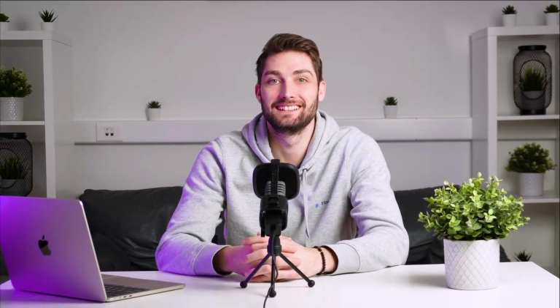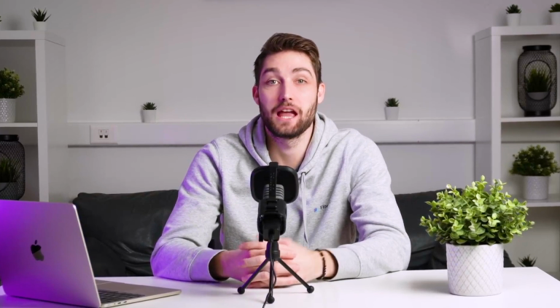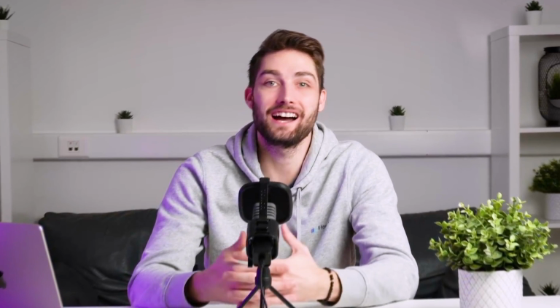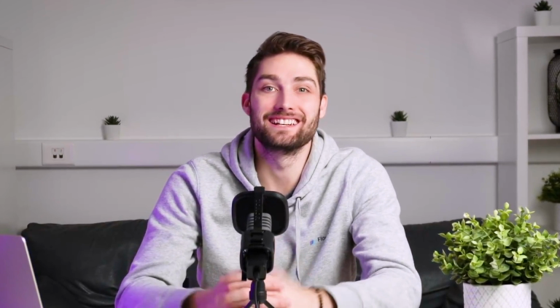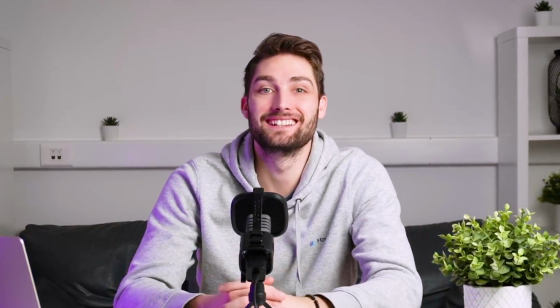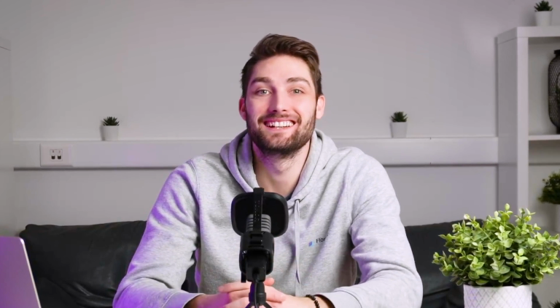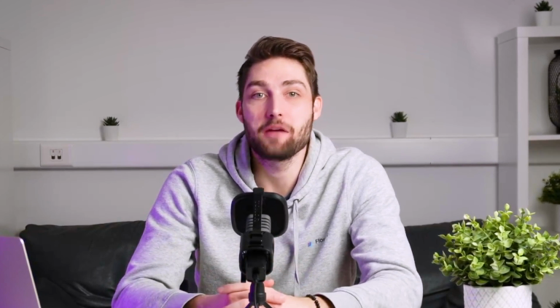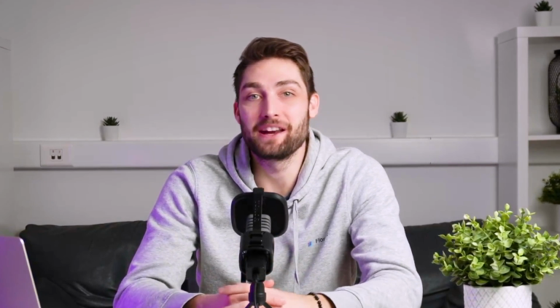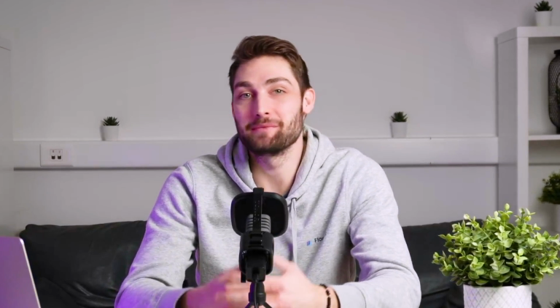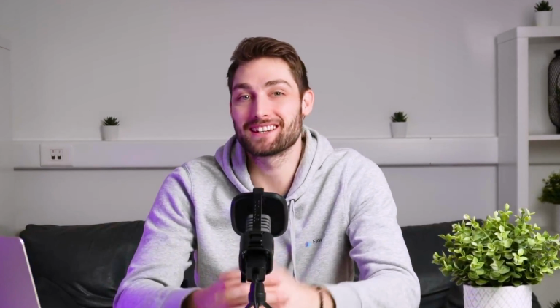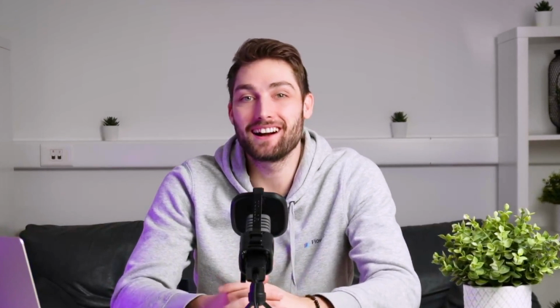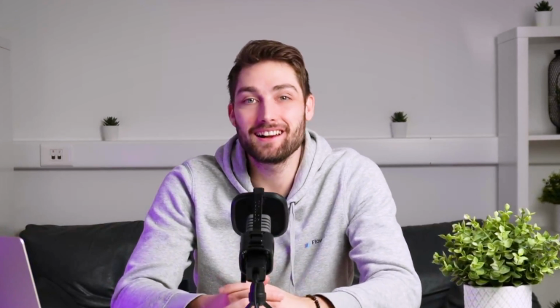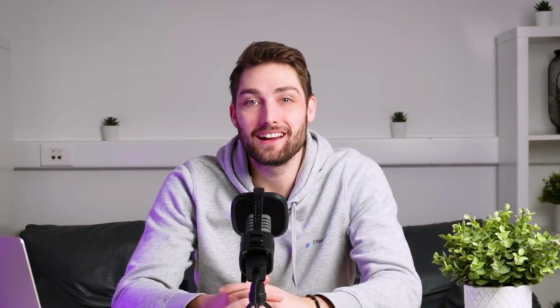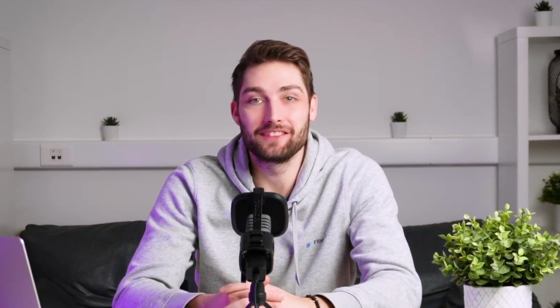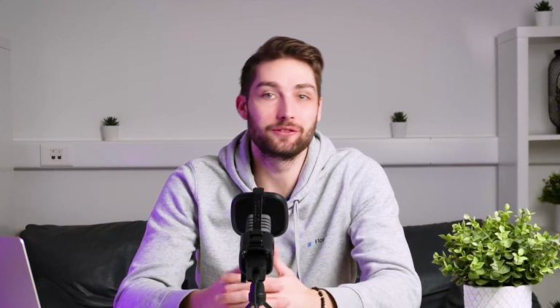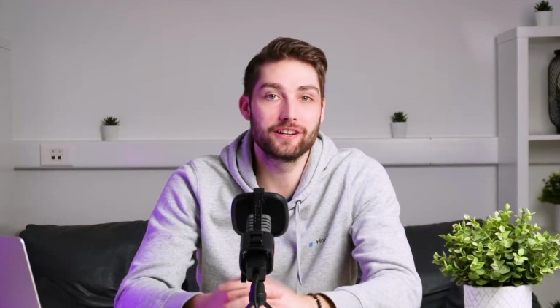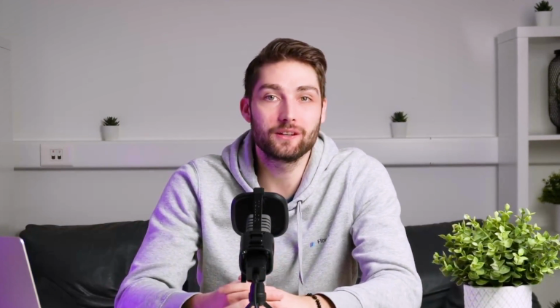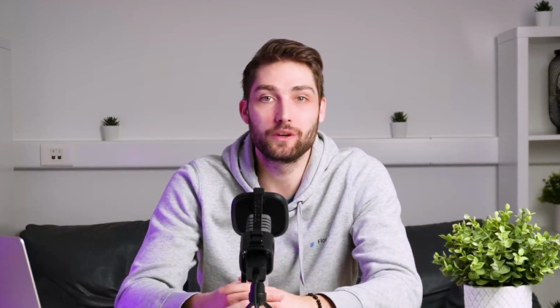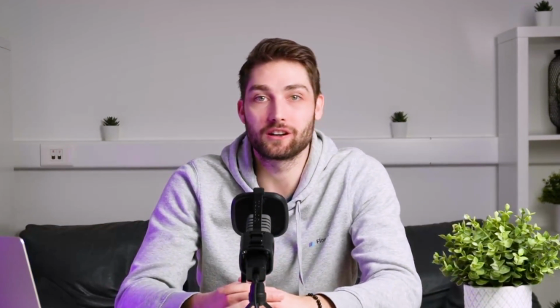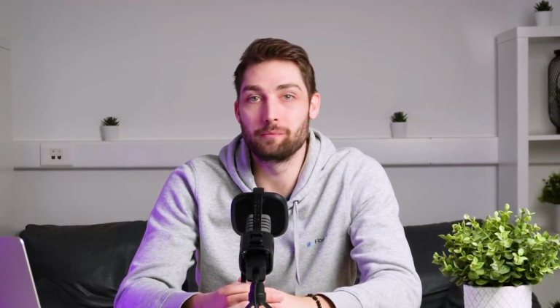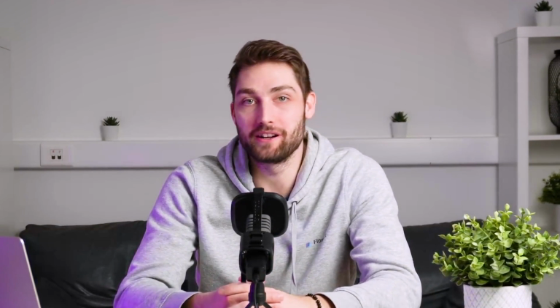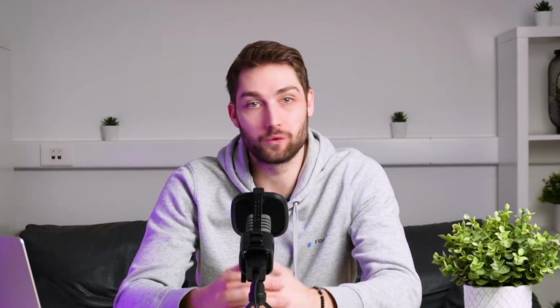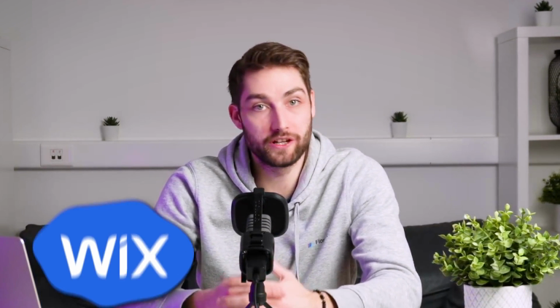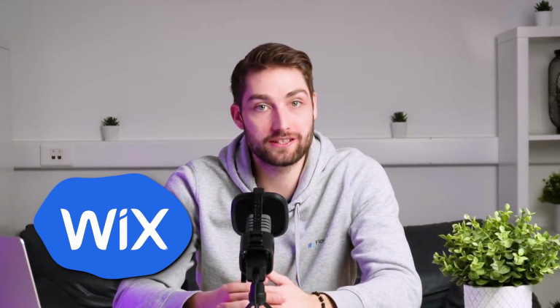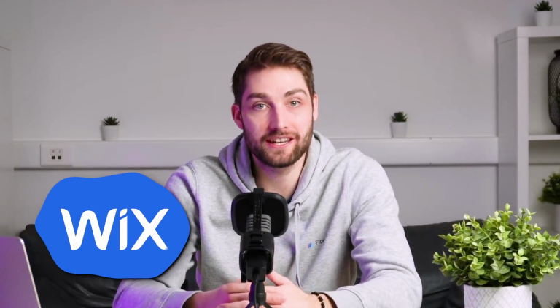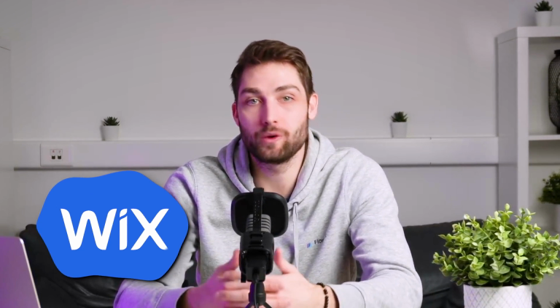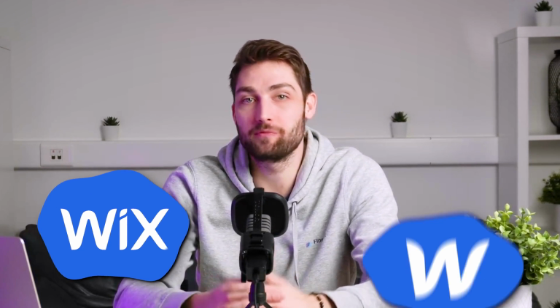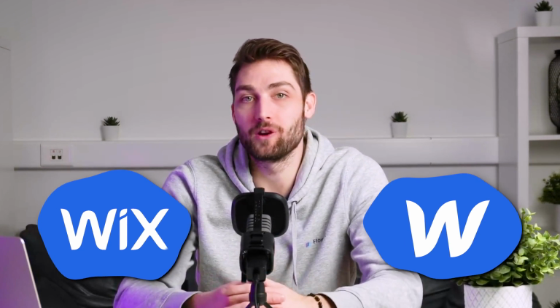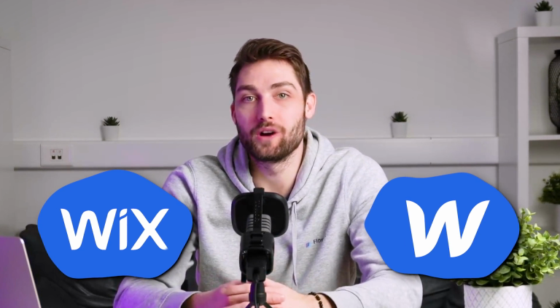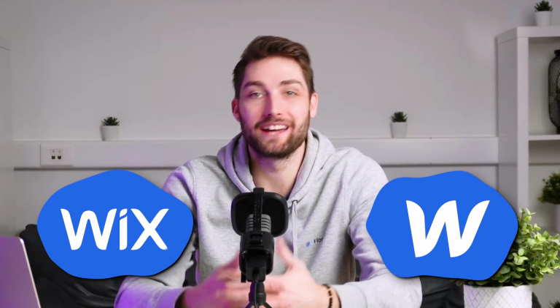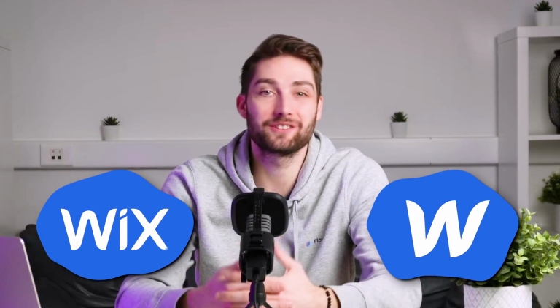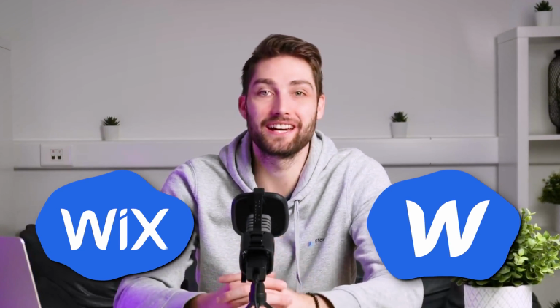Hi, my name is Gal and today we are comparing Wix and Webflow head to head.